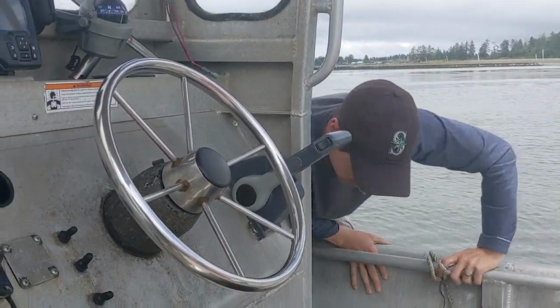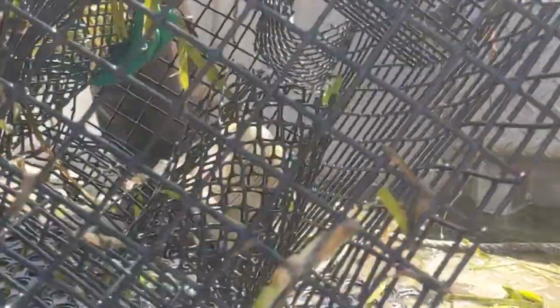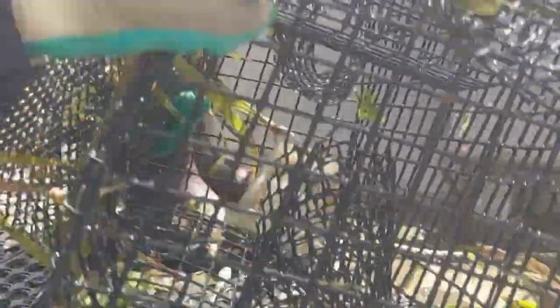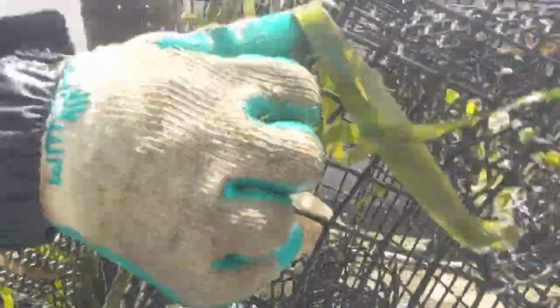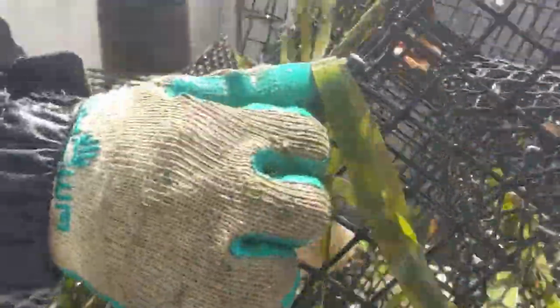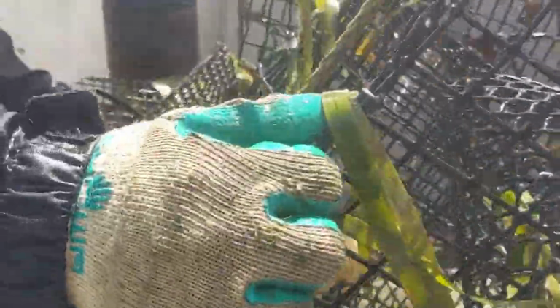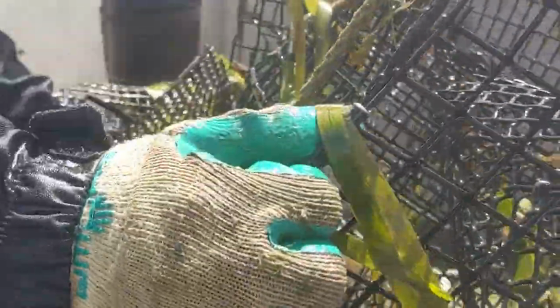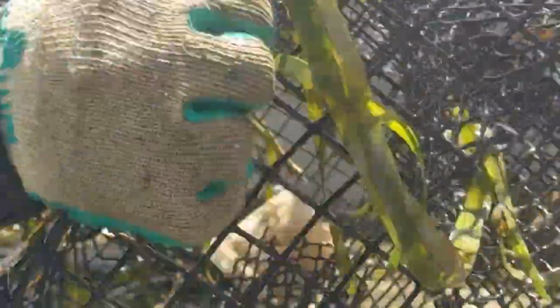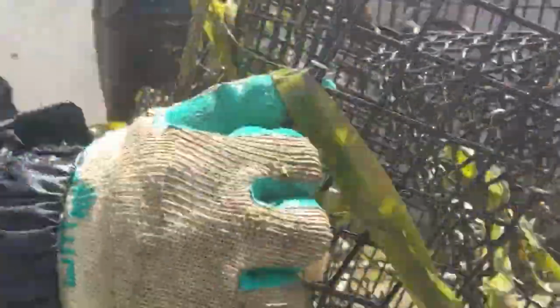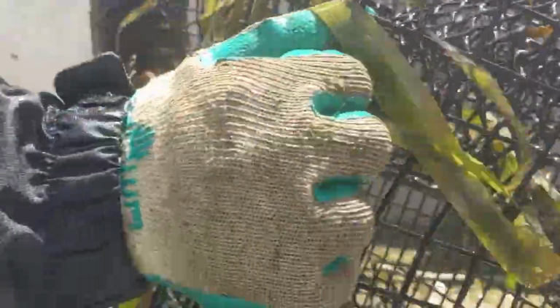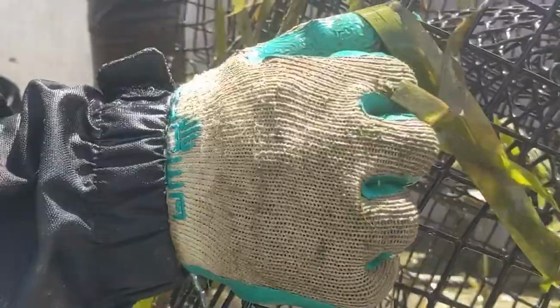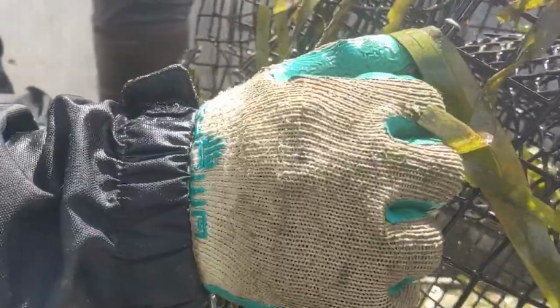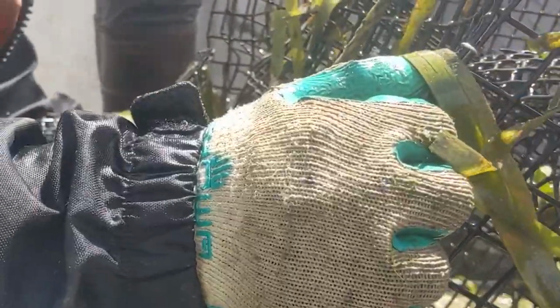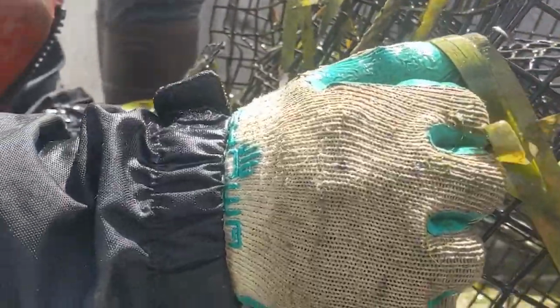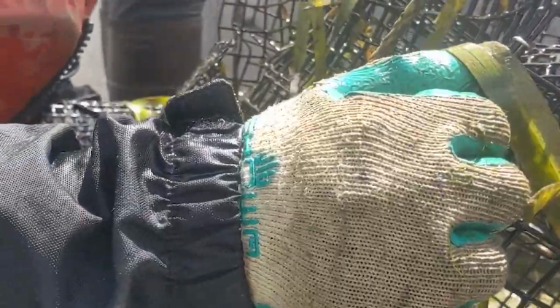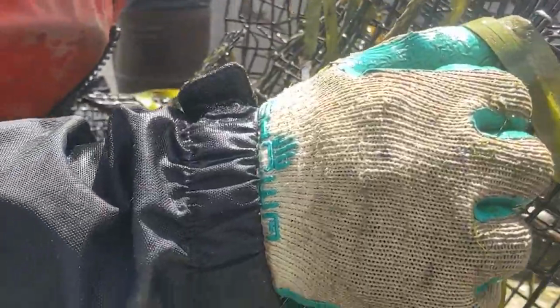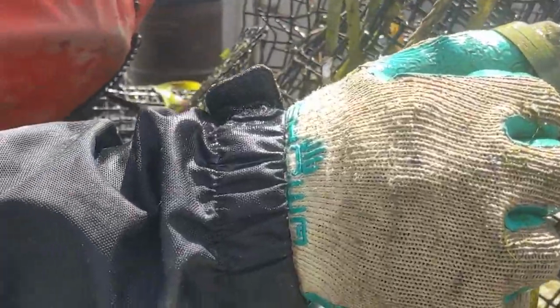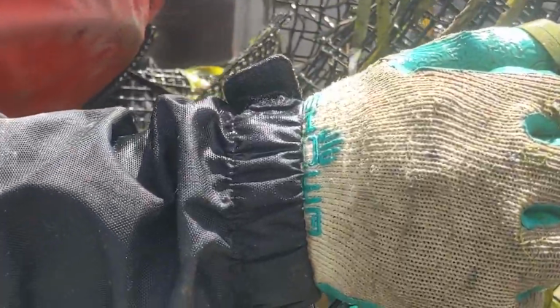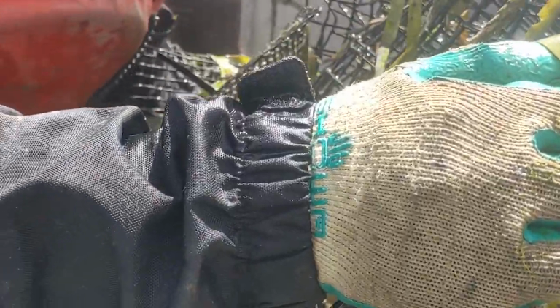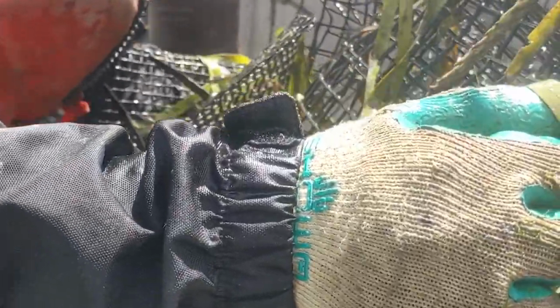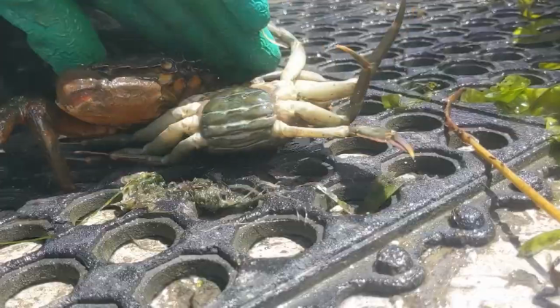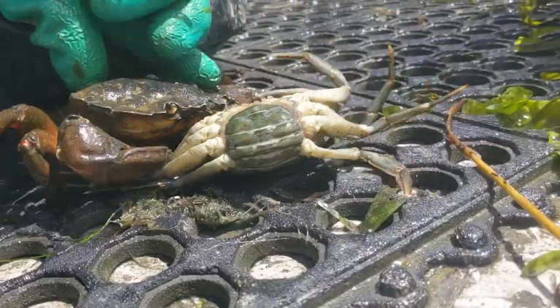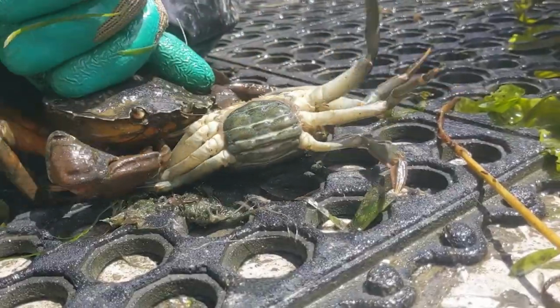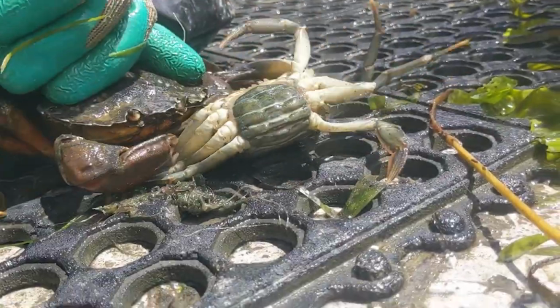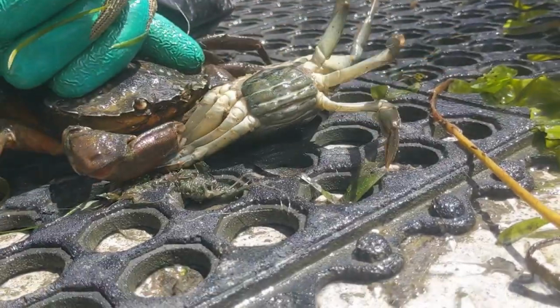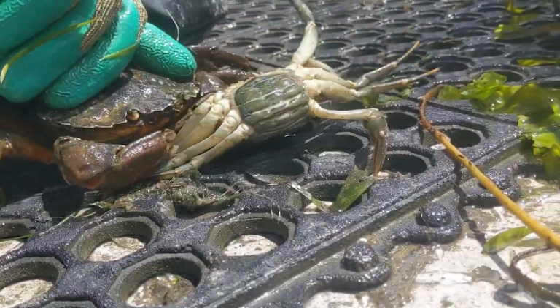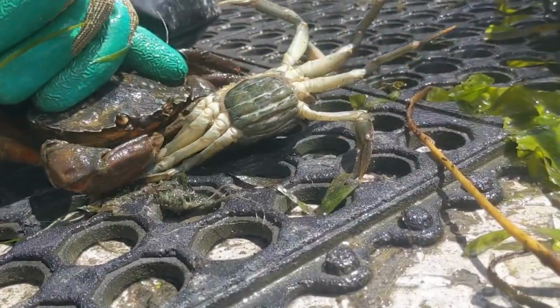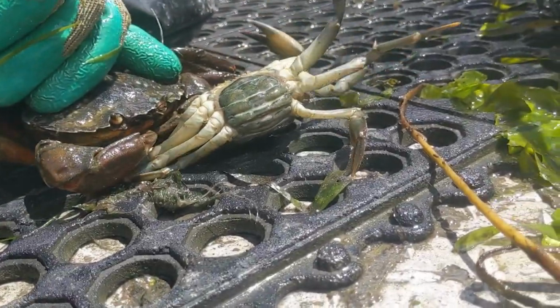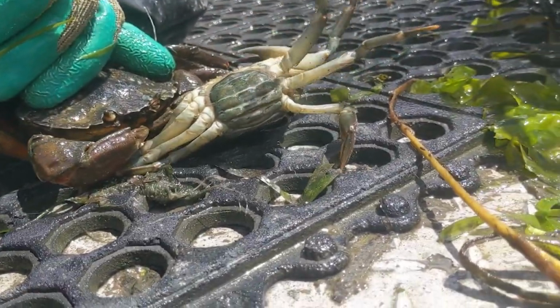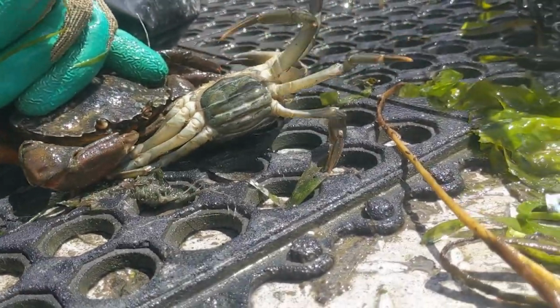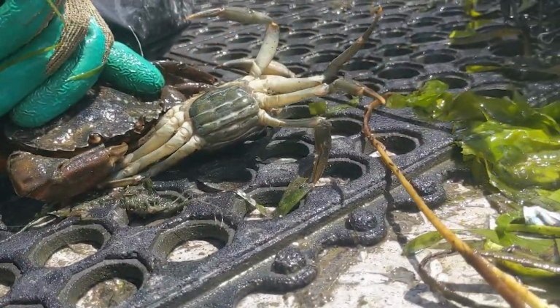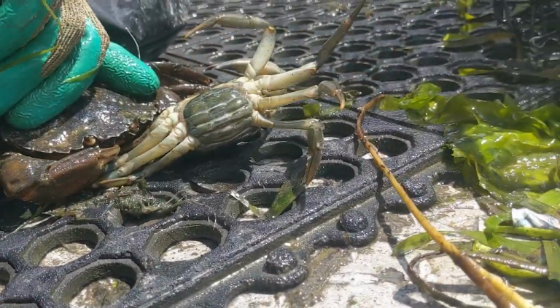it became apparent that it was going to become a significant issue. Shellfish, Dungeness crab, shrimp —